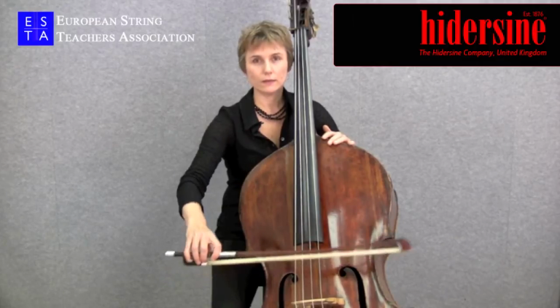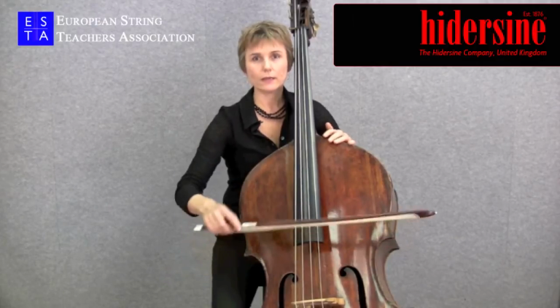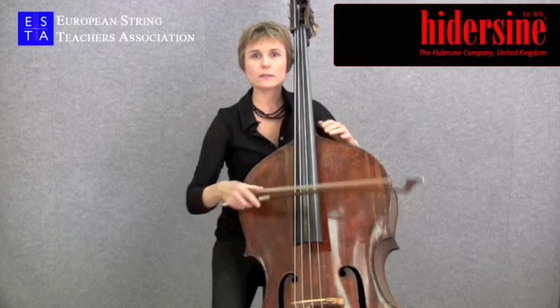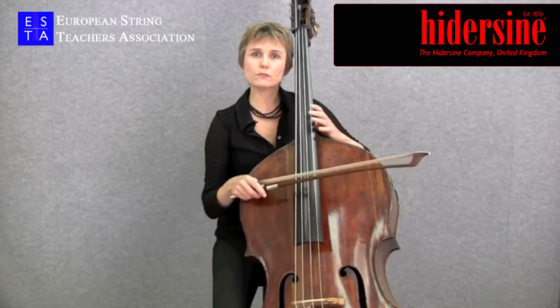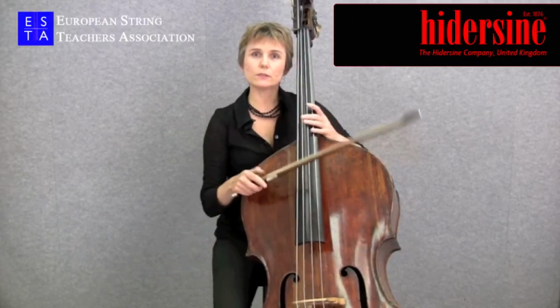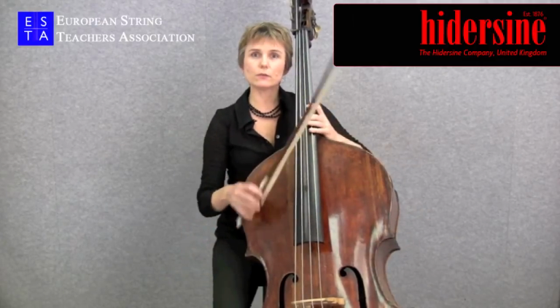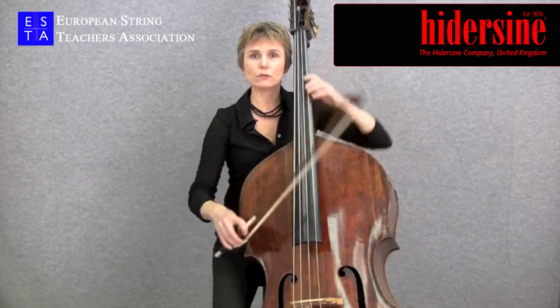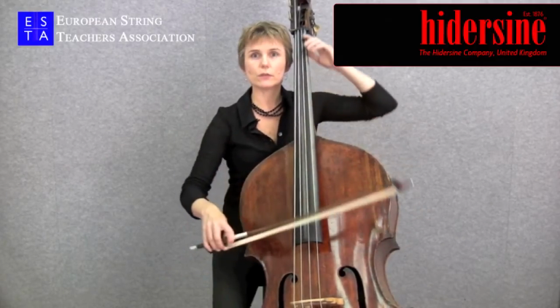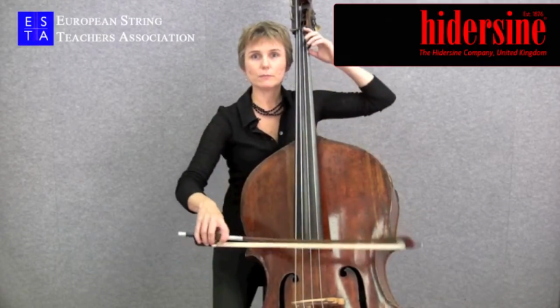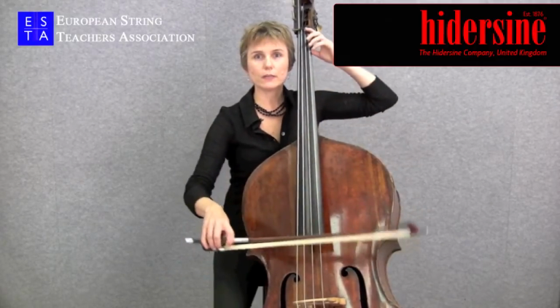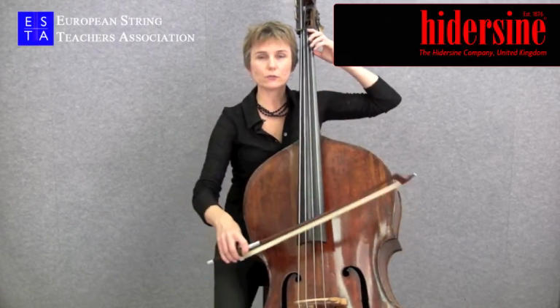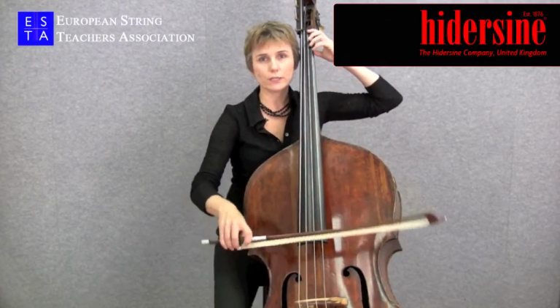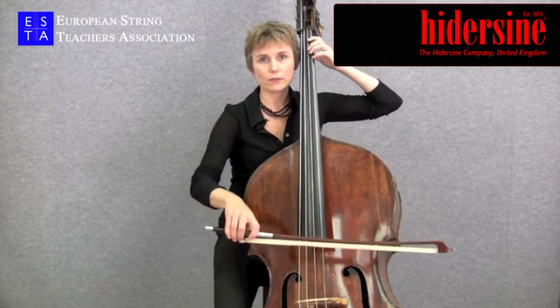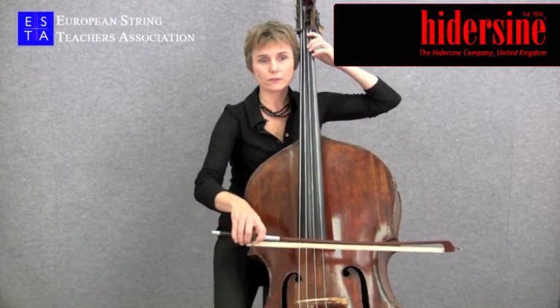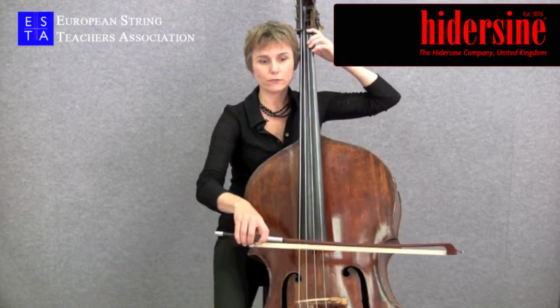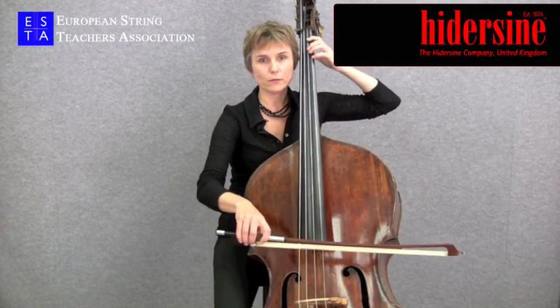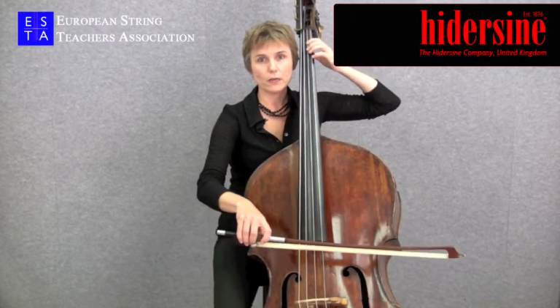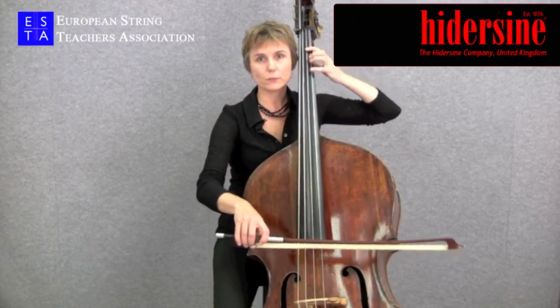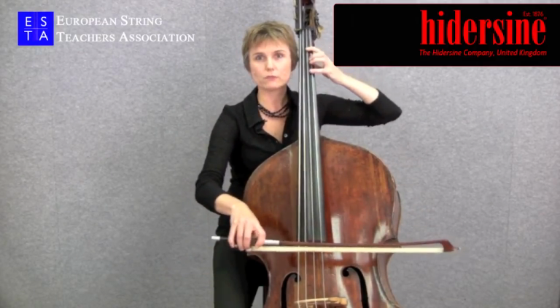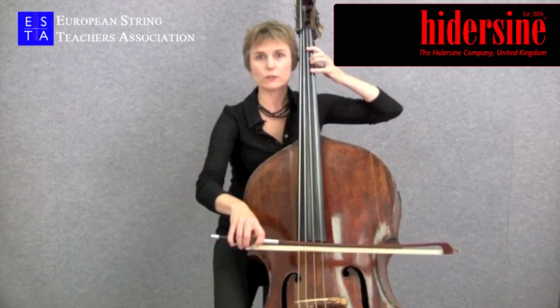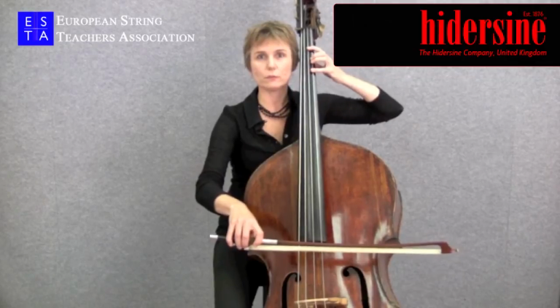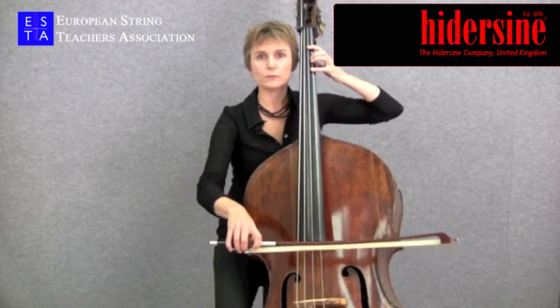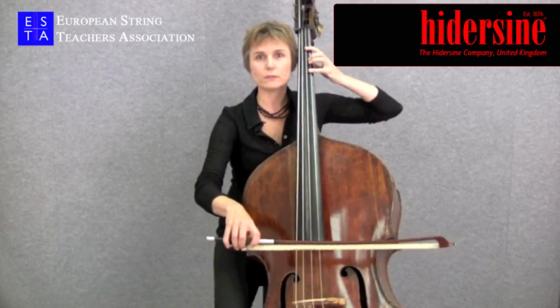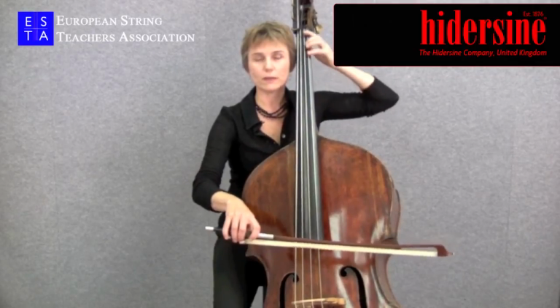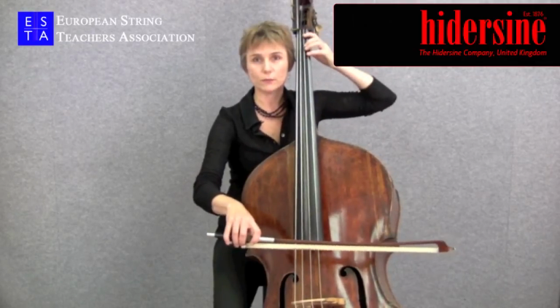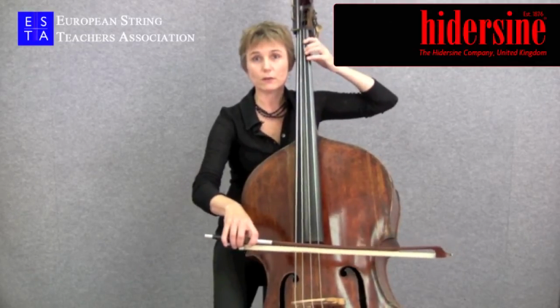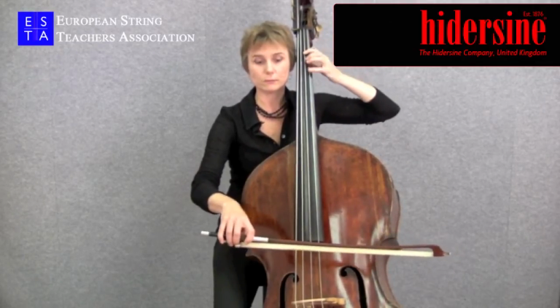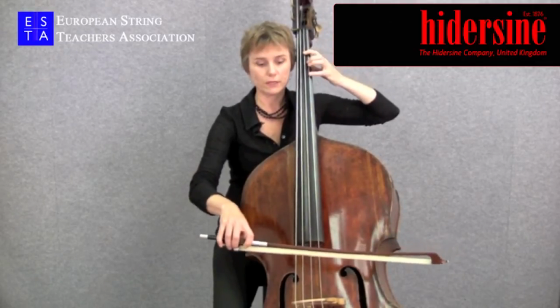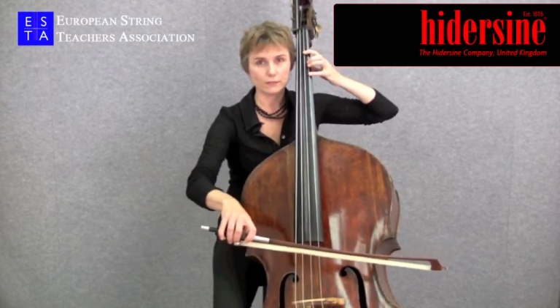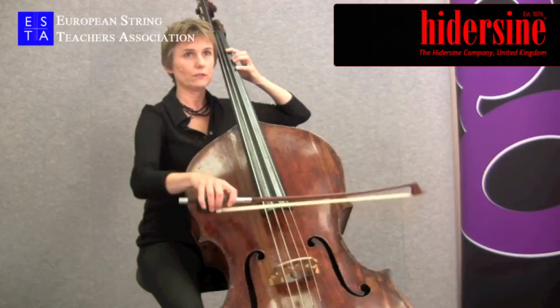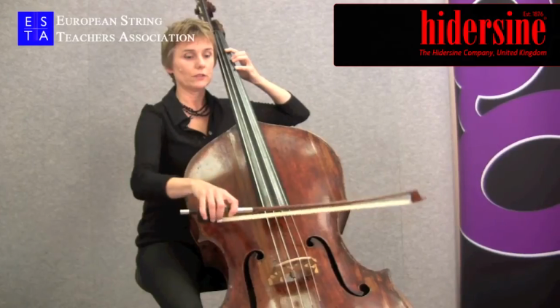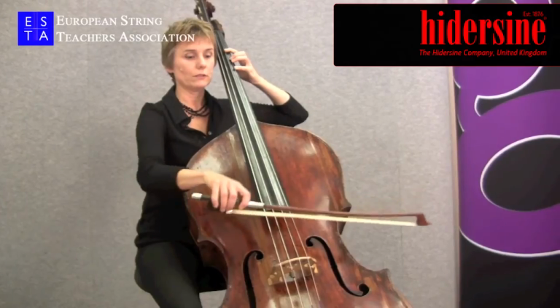I can demonstrate this bow stroke playing a short extract from a swing trio which is based around the Bach double violin concerto.